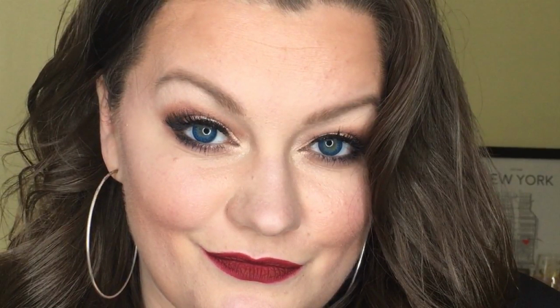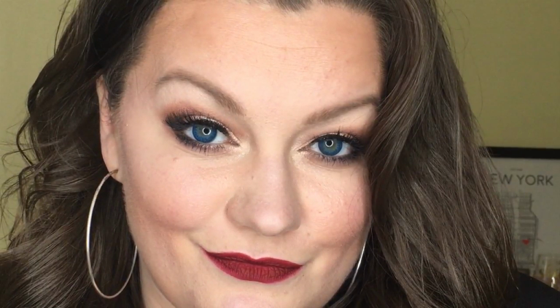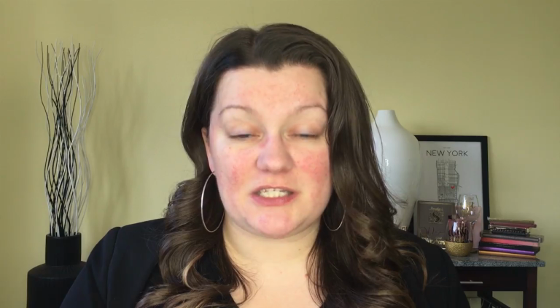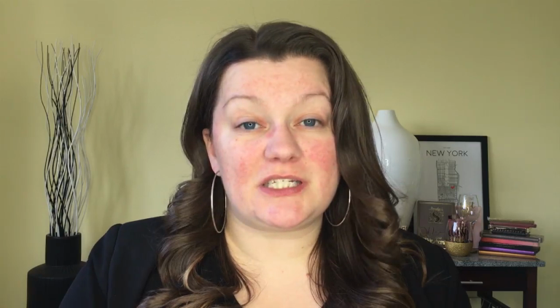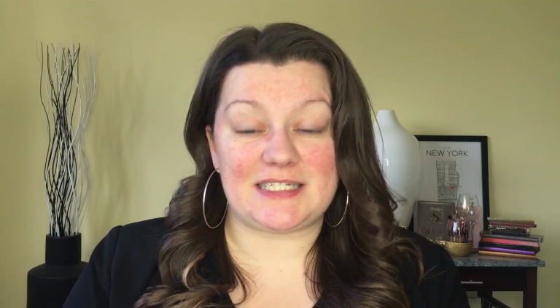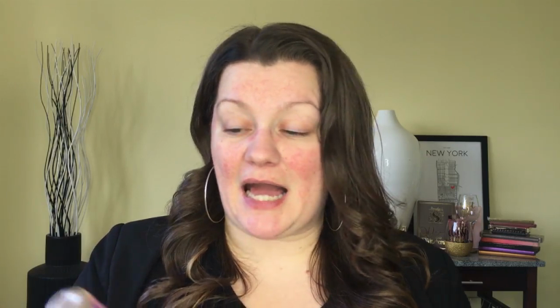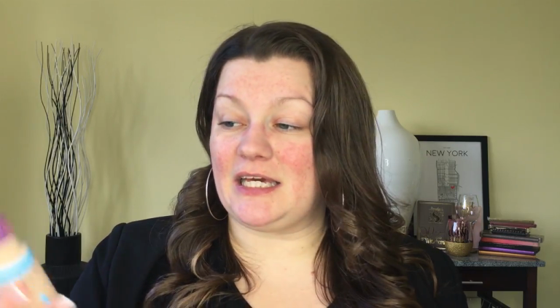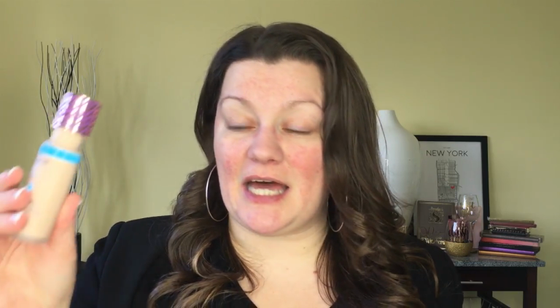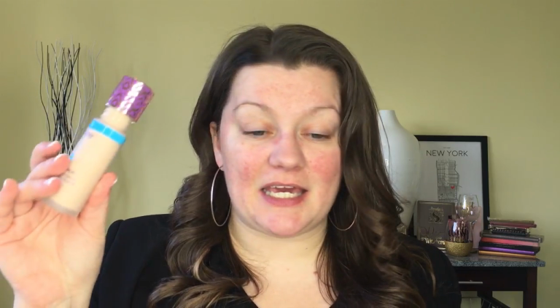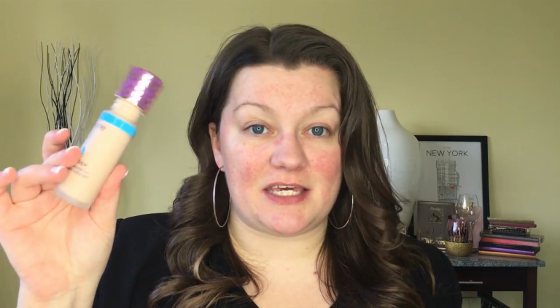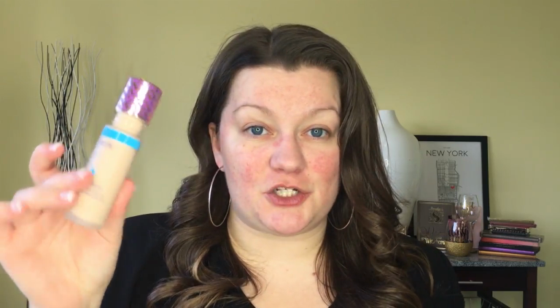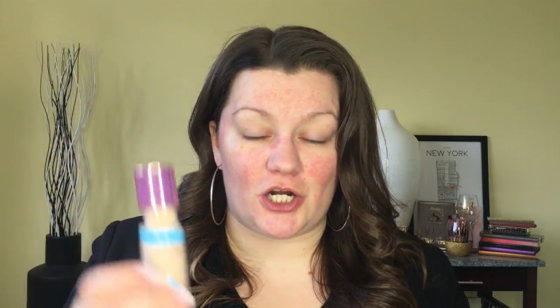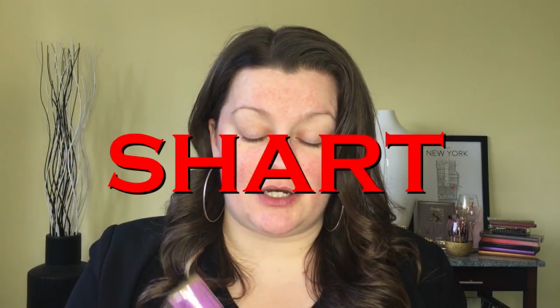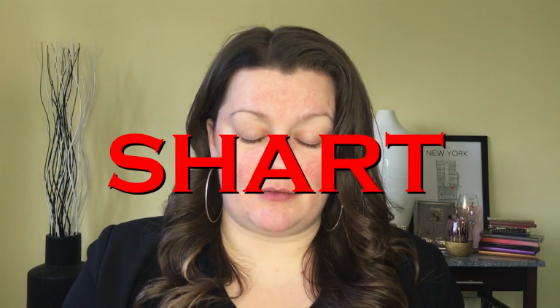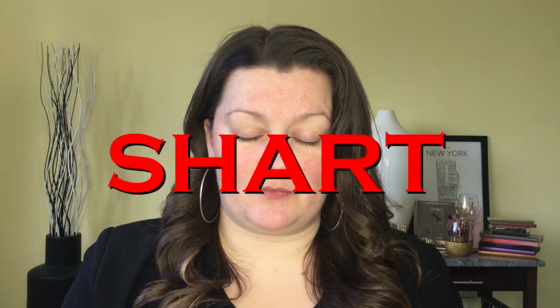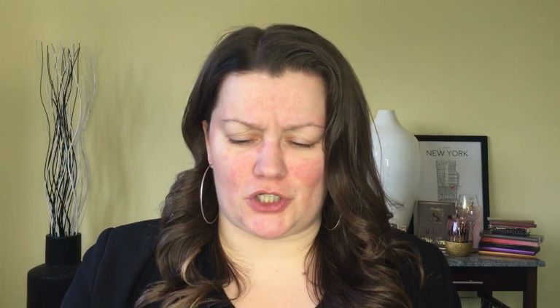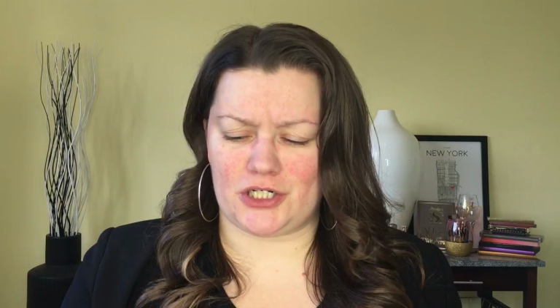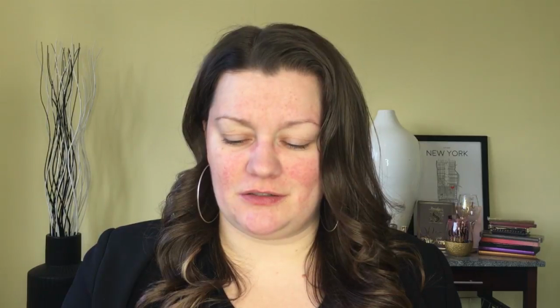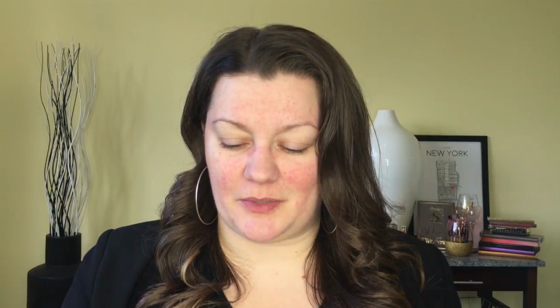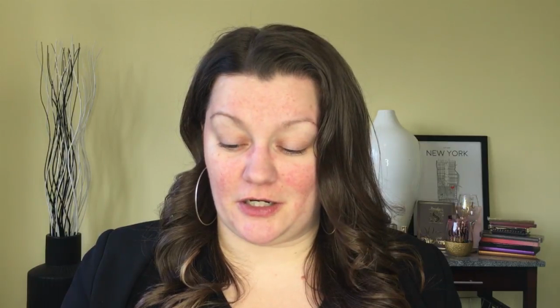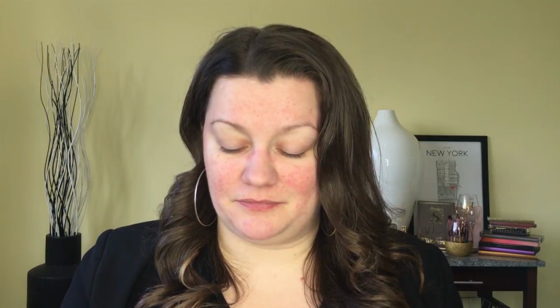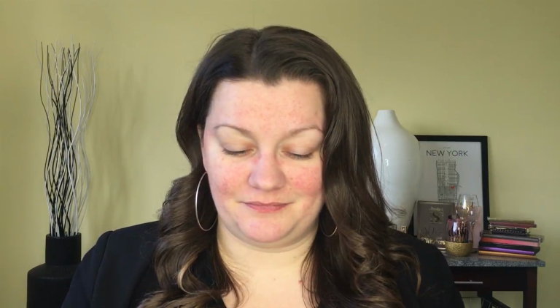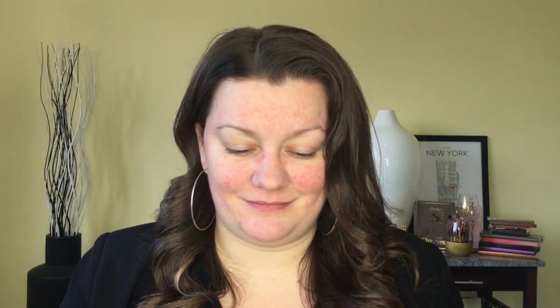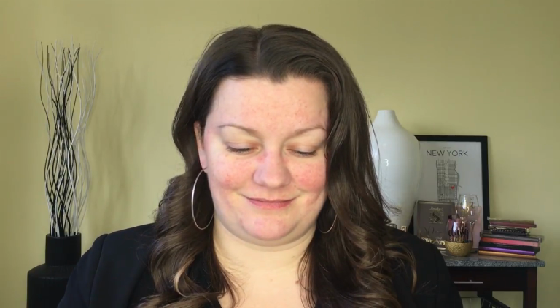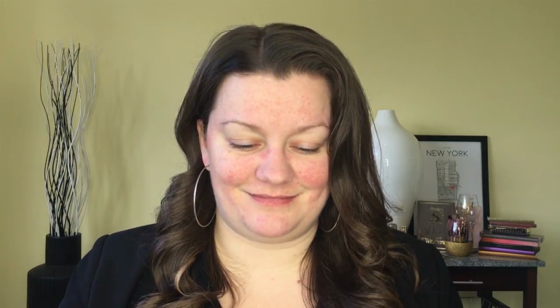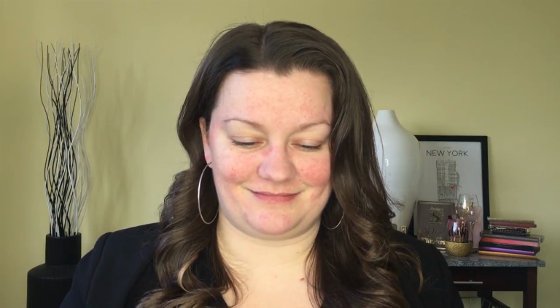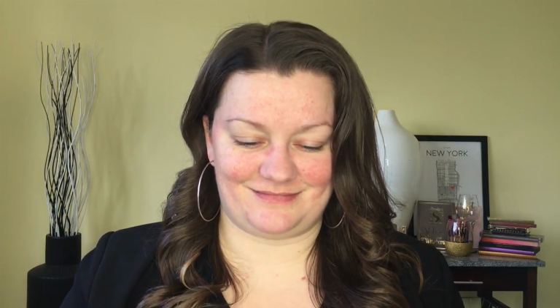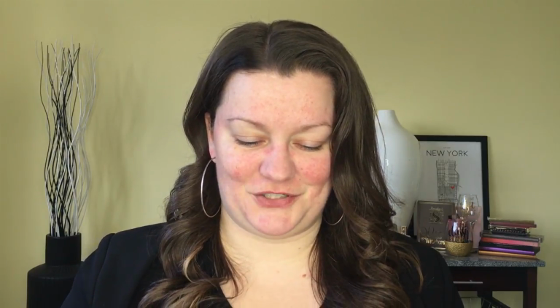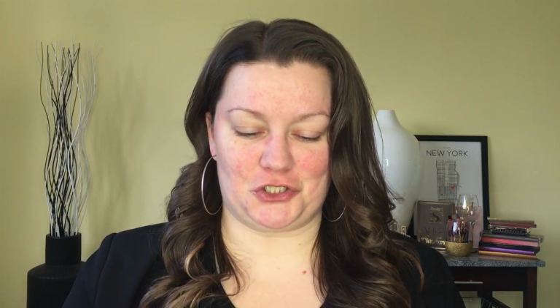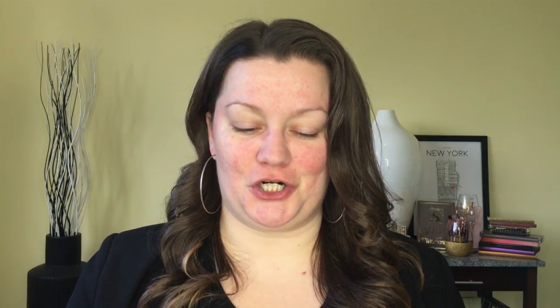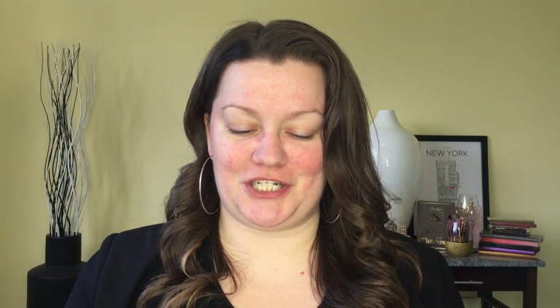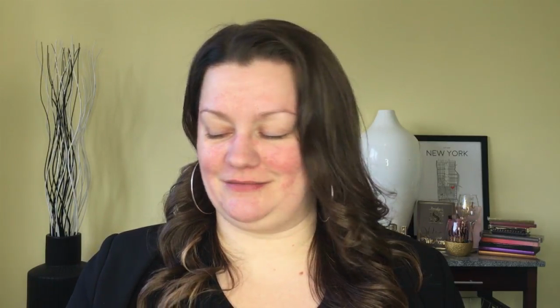So this looks exactly like the shart. Shart. Oh my god, shart.